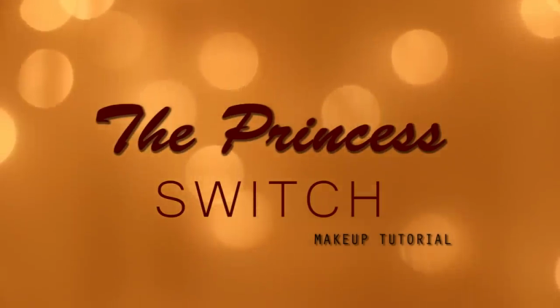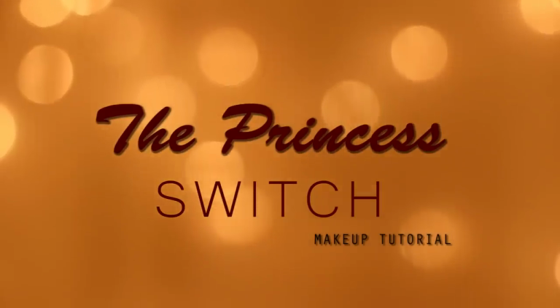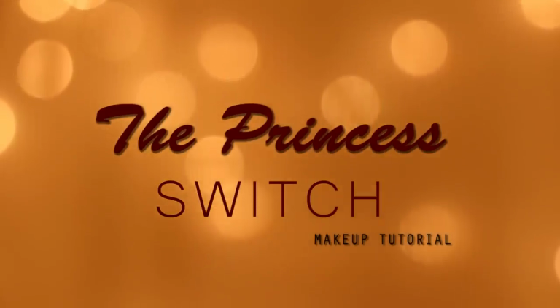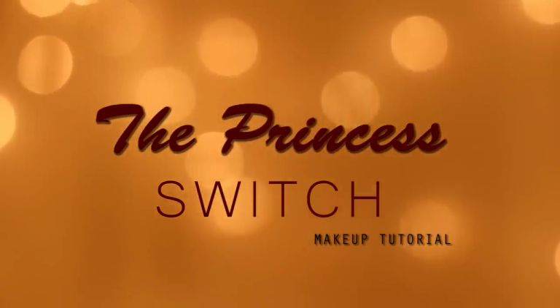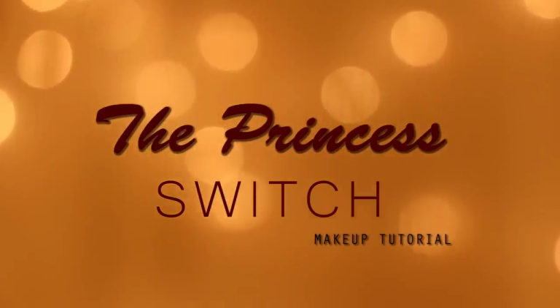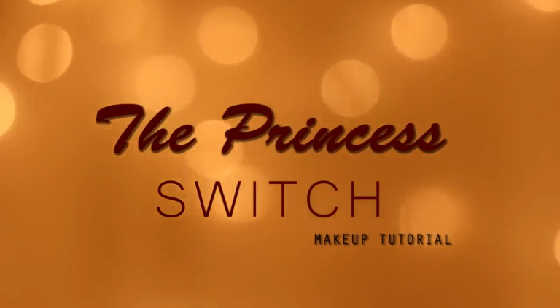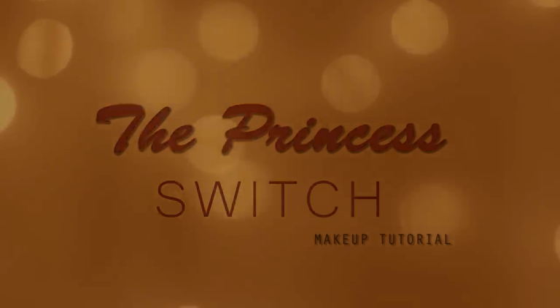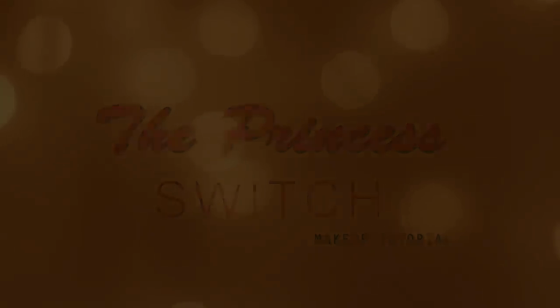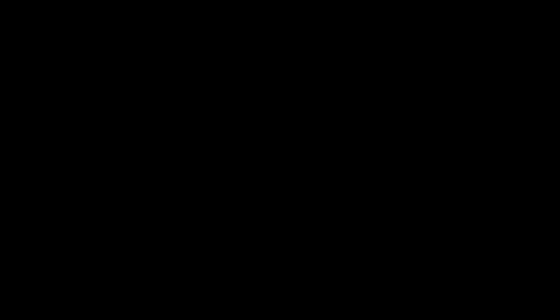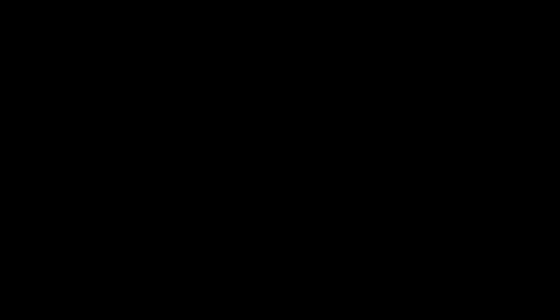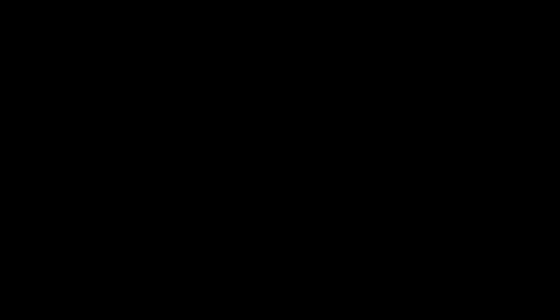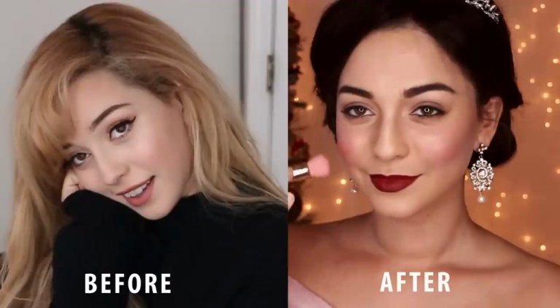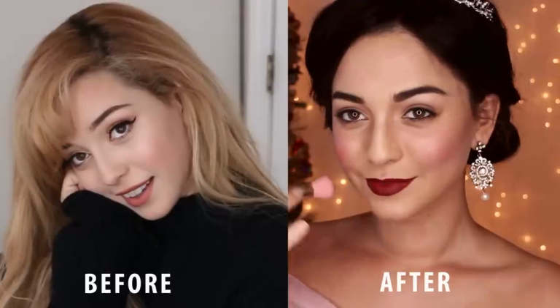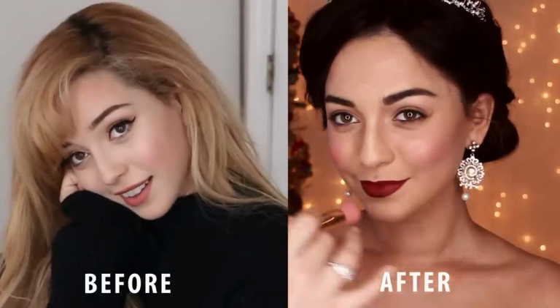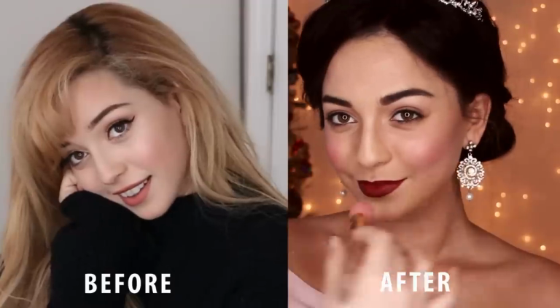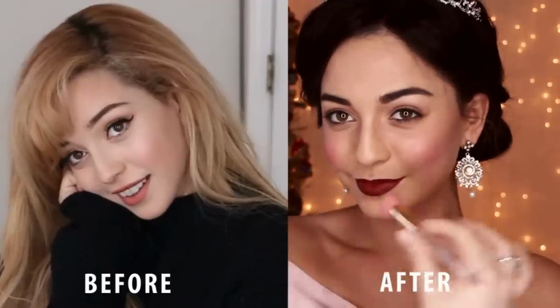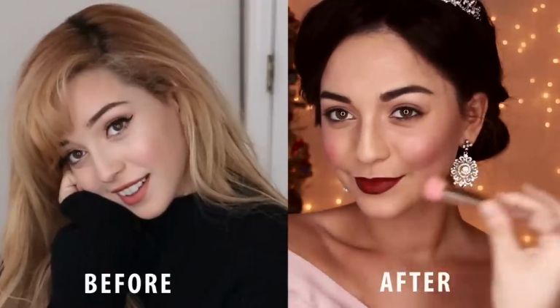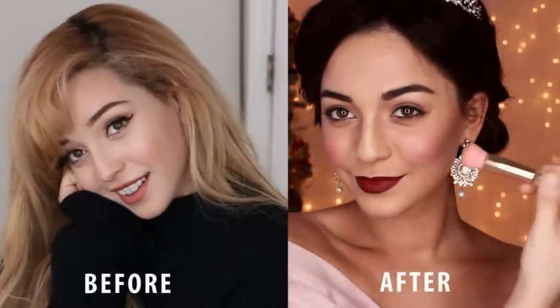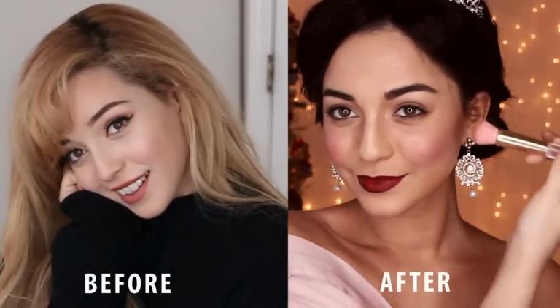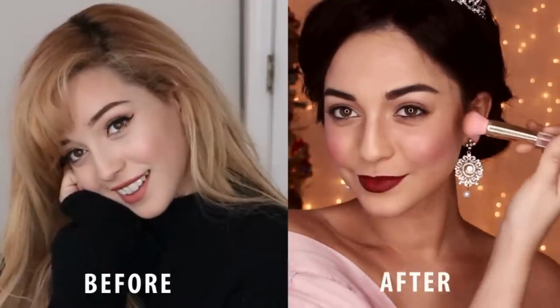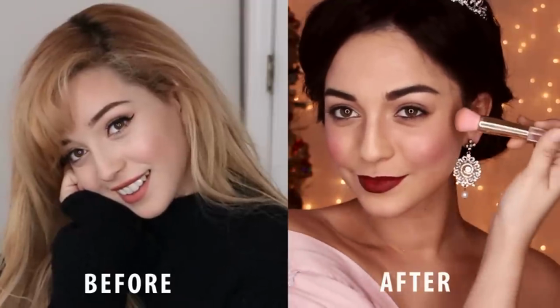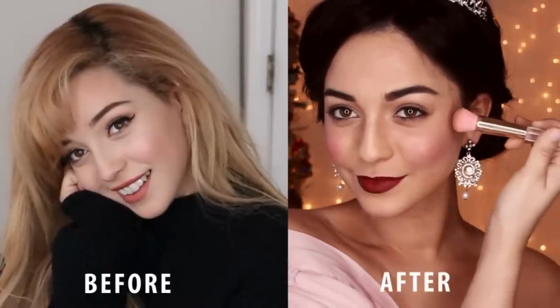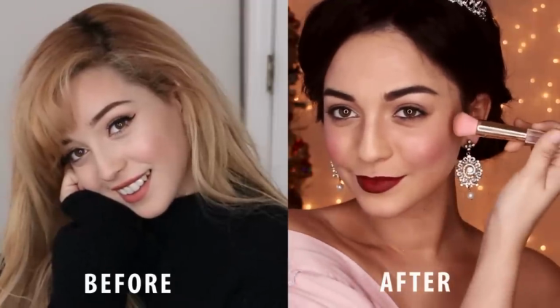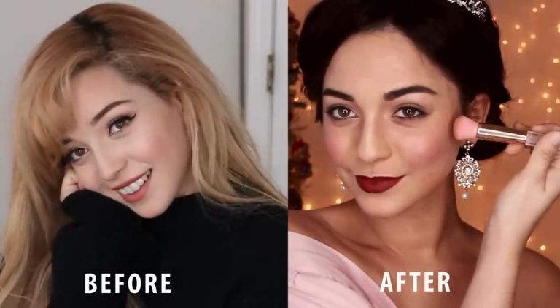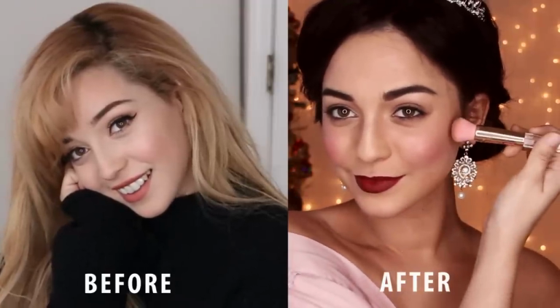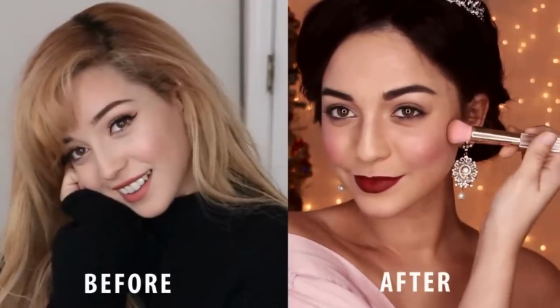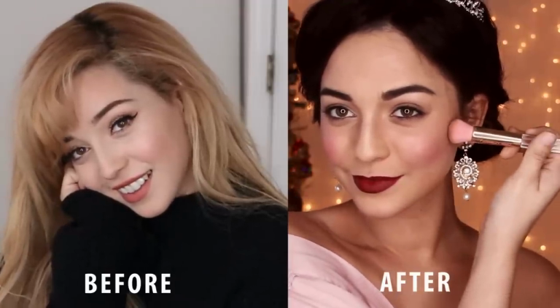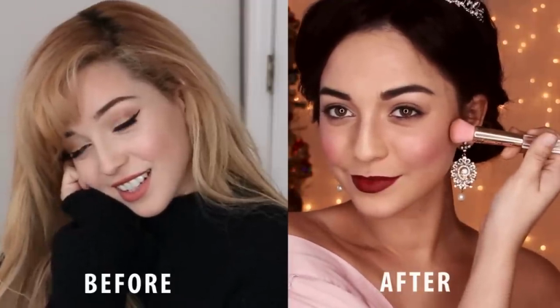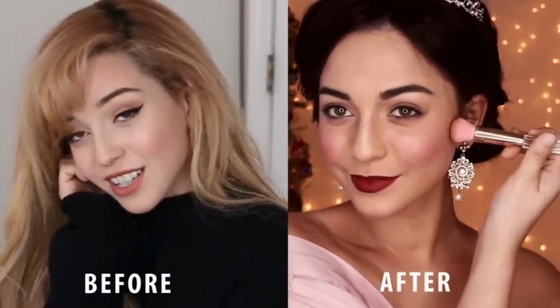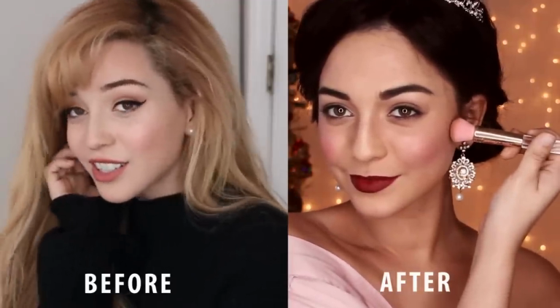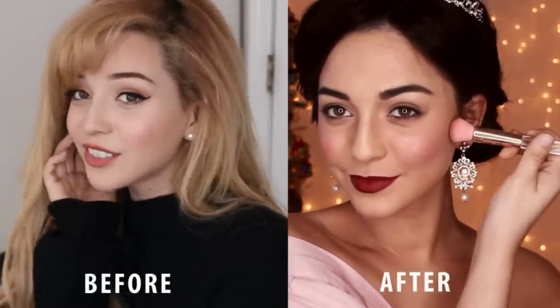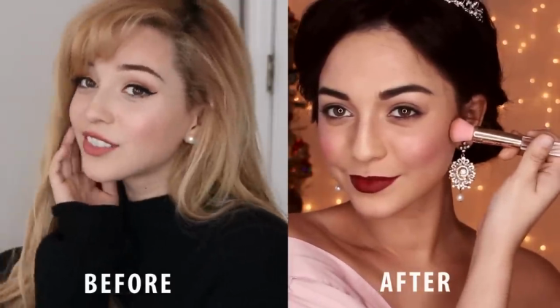Hey guys, so in this video I'm going to show you how to transform into Vanessa Hudgens from the royal film The Princess Switch.